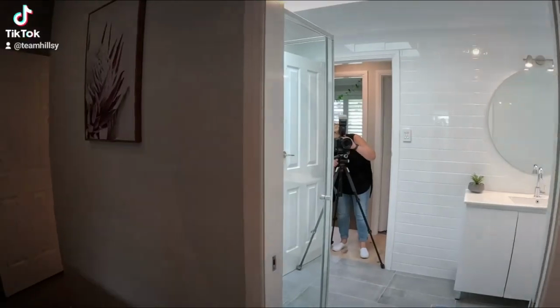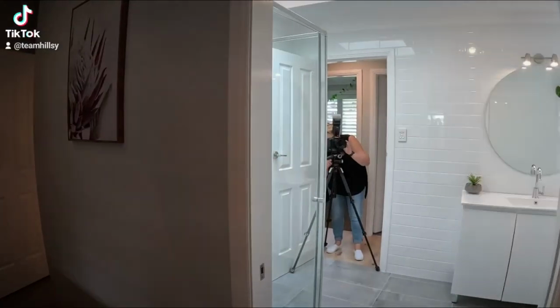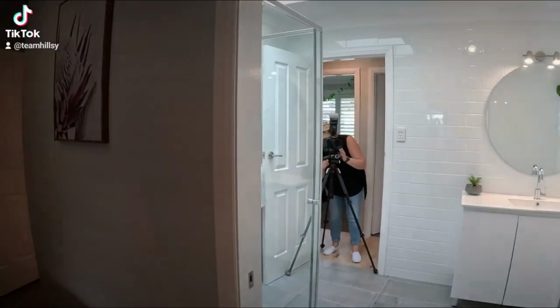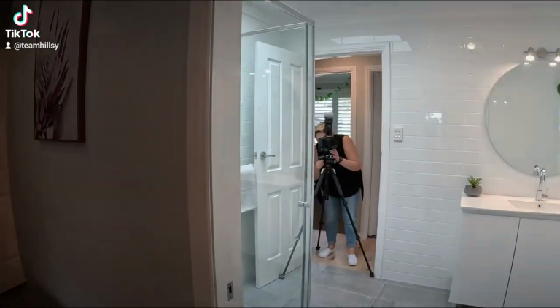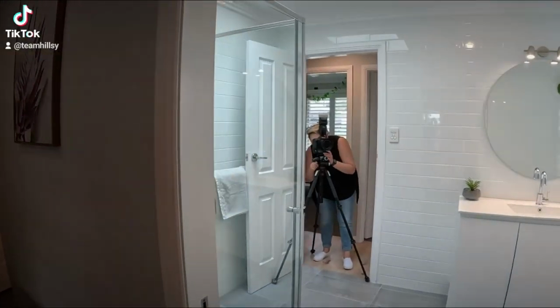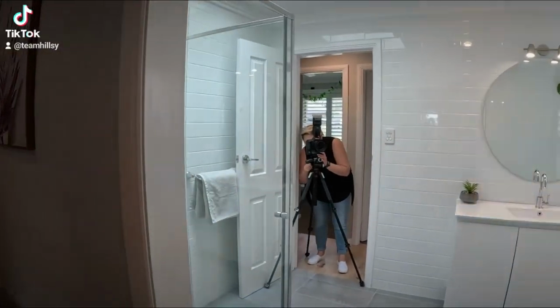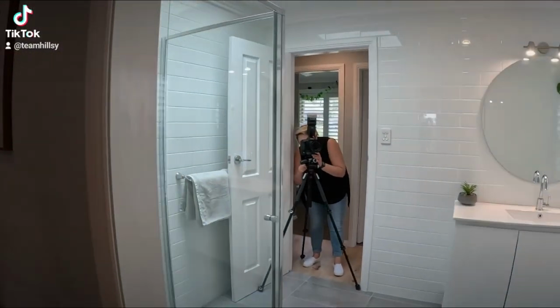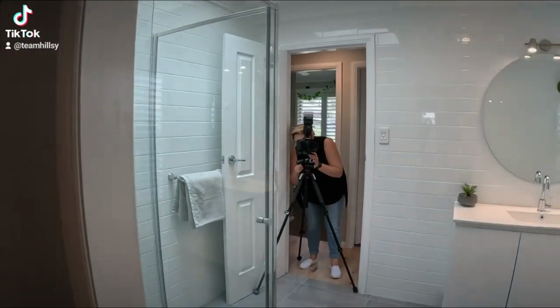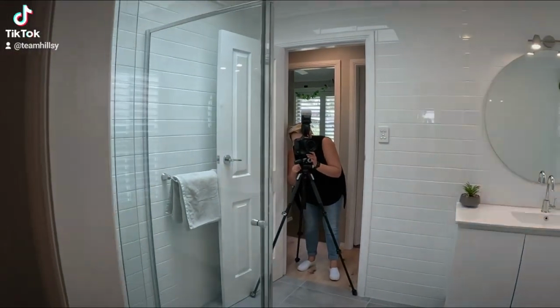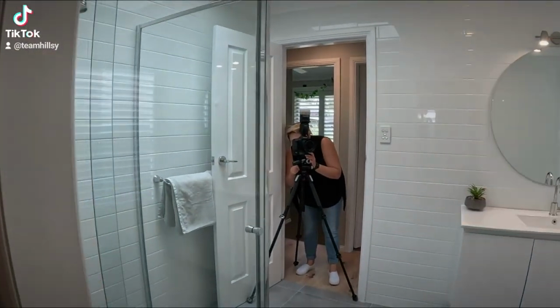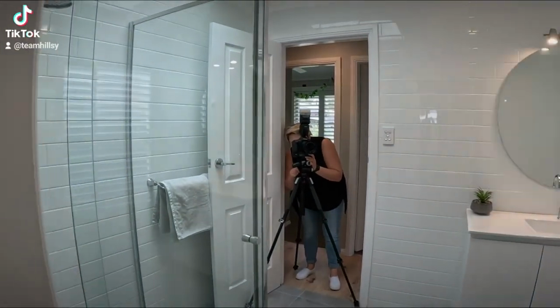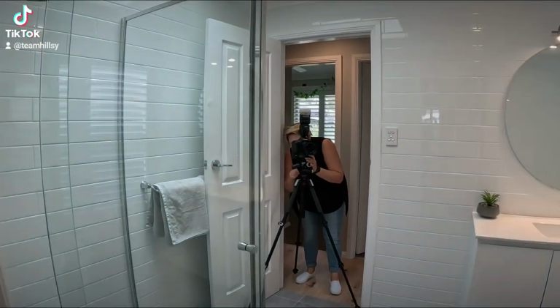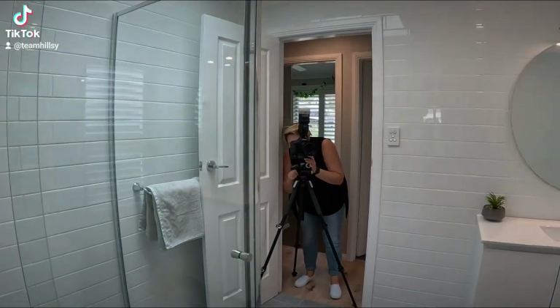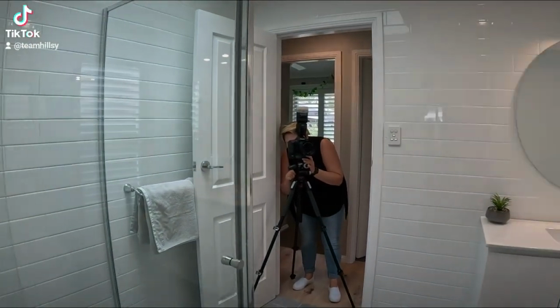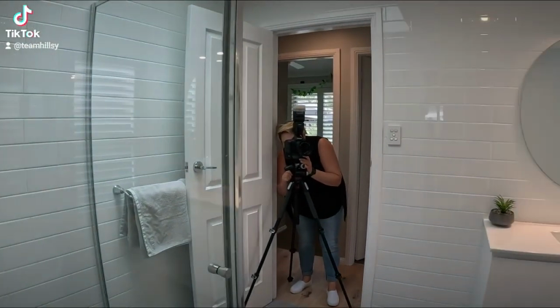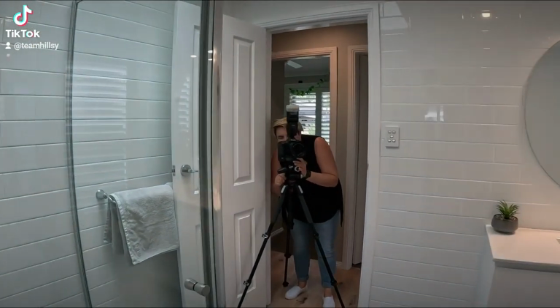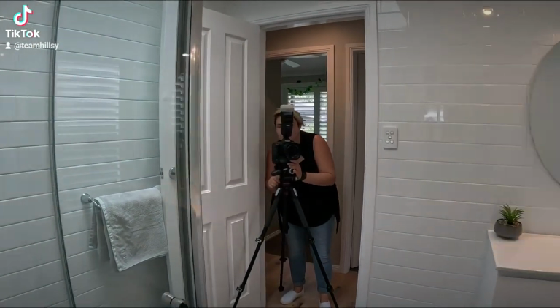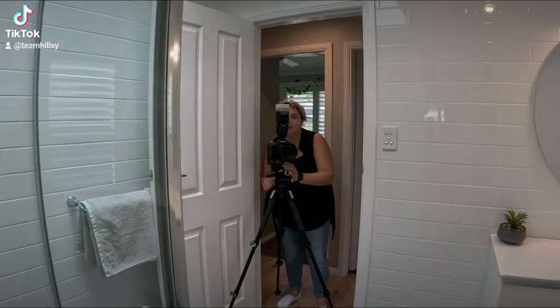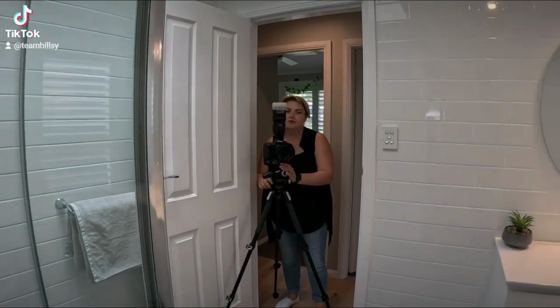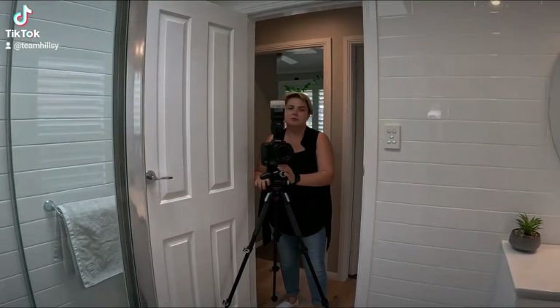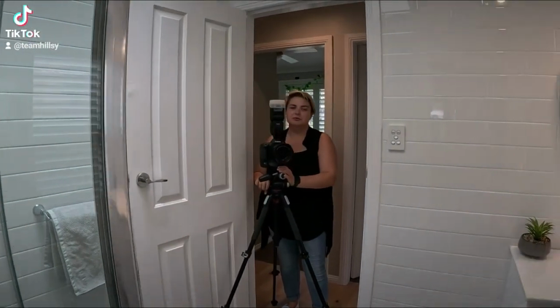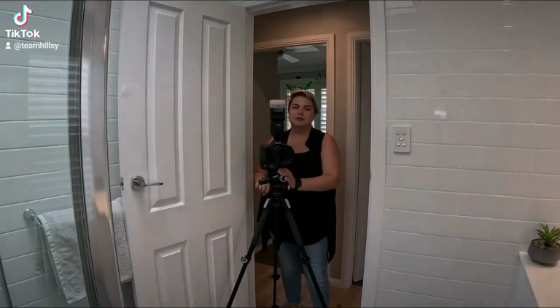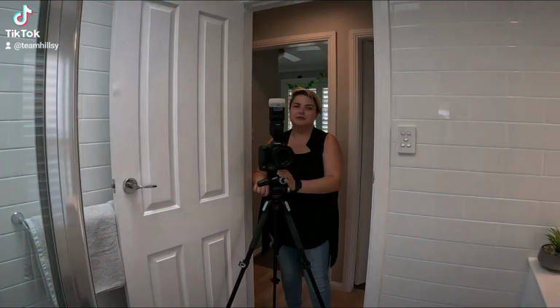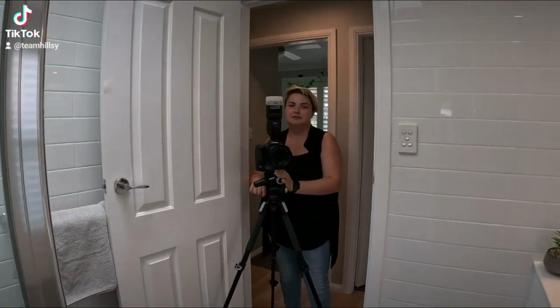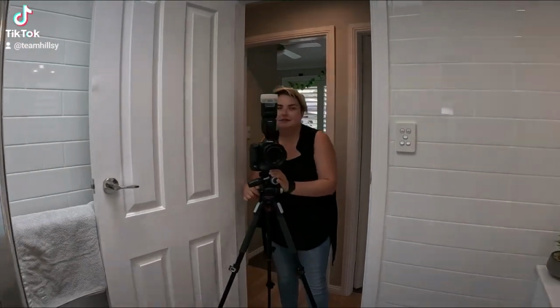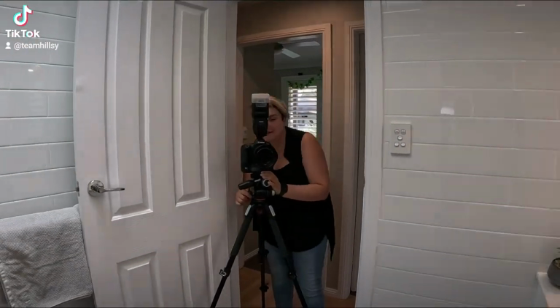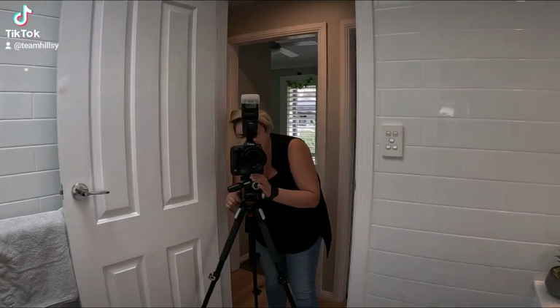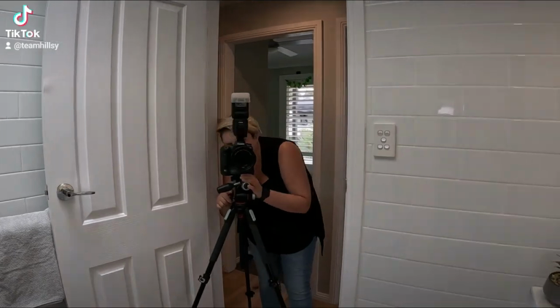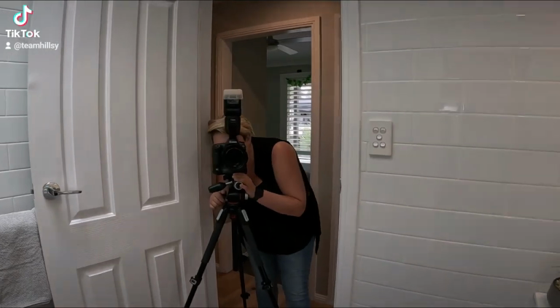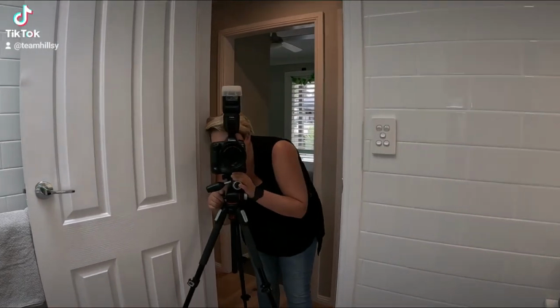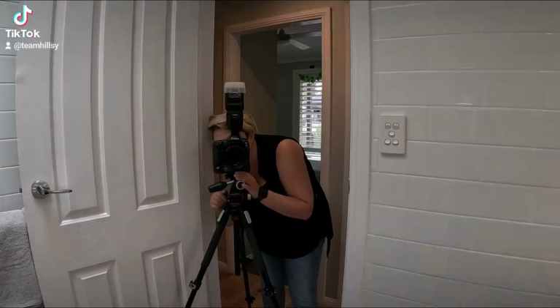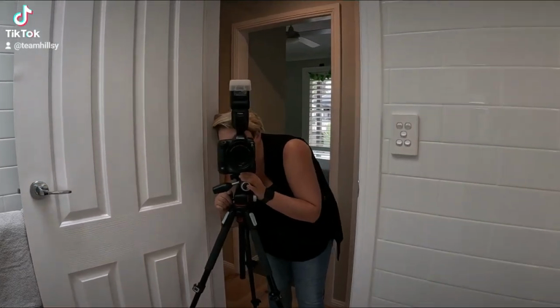Sarah, how much do you love it when the house is presented like this? Oh, it's so much better. I don't have to clean.